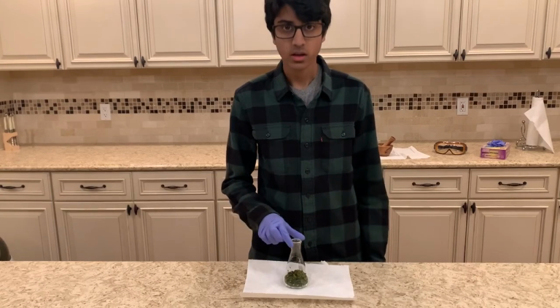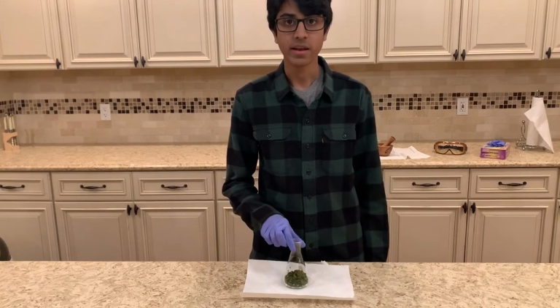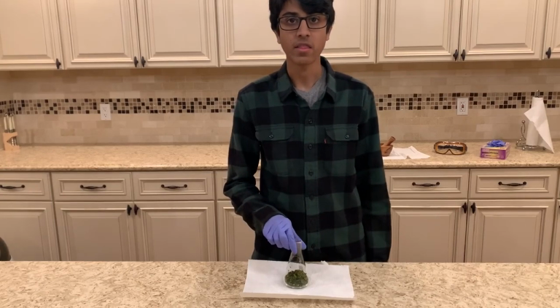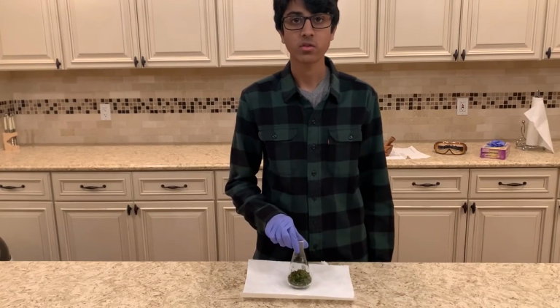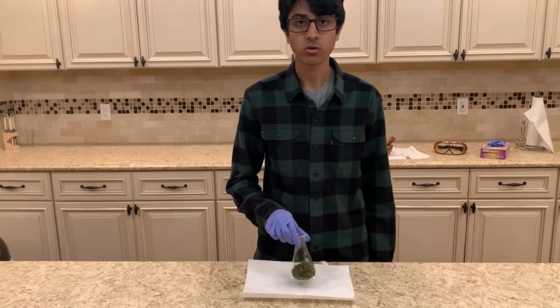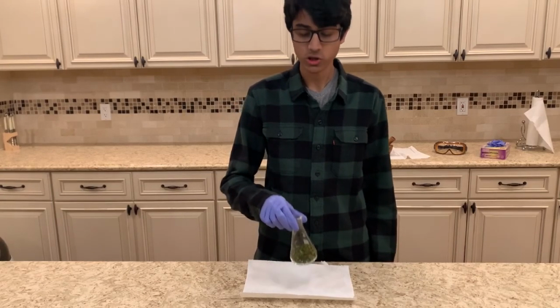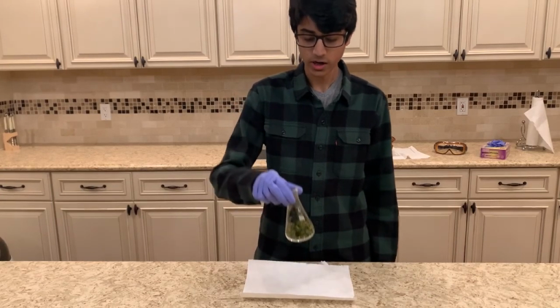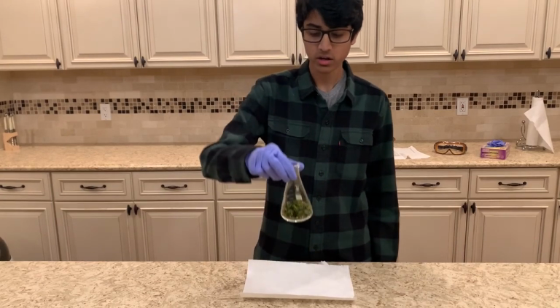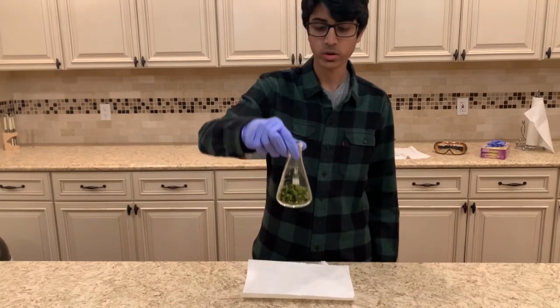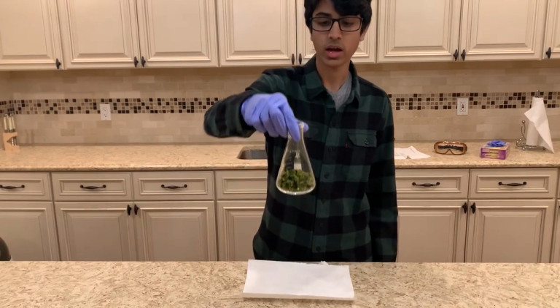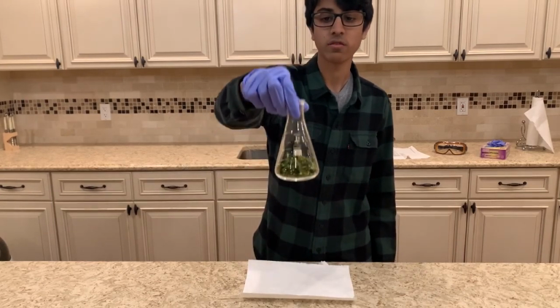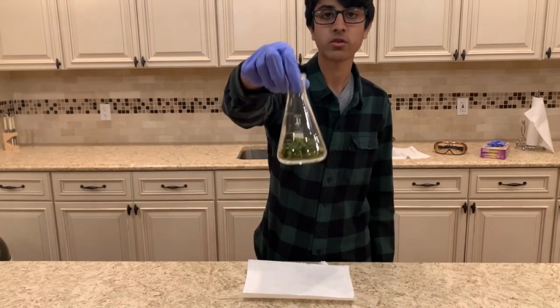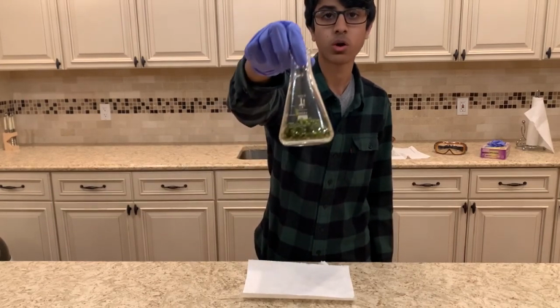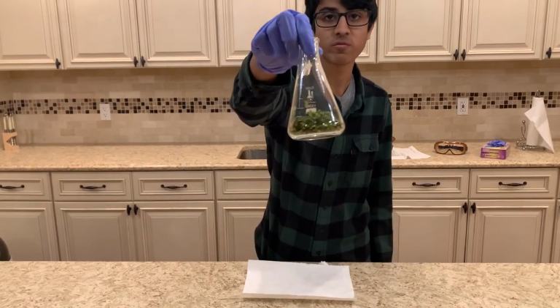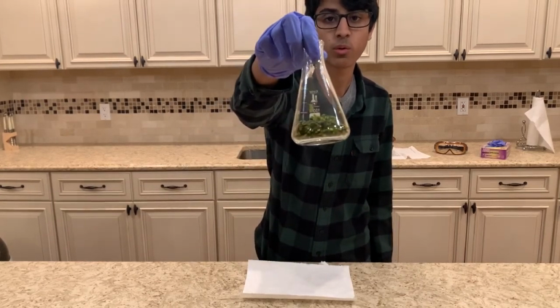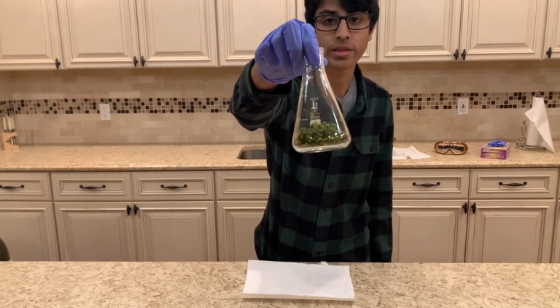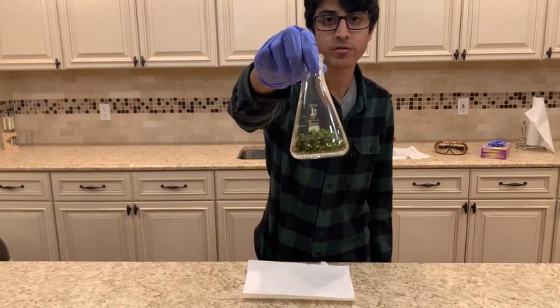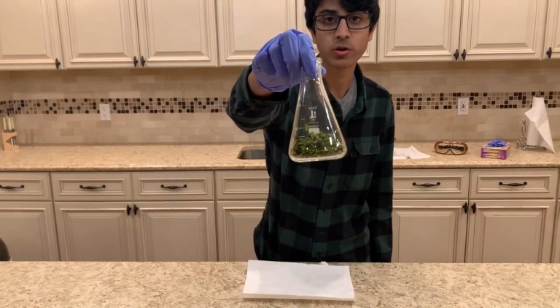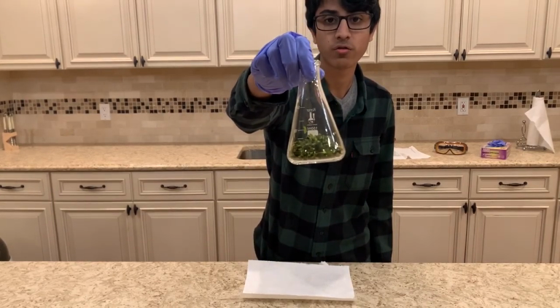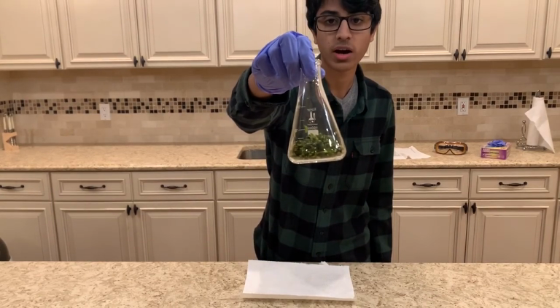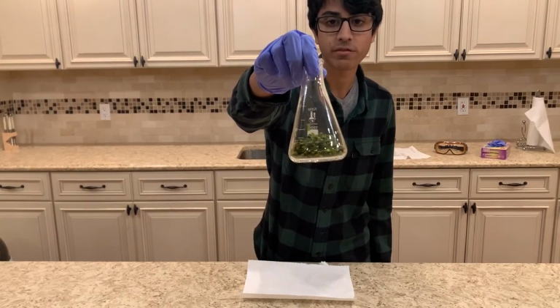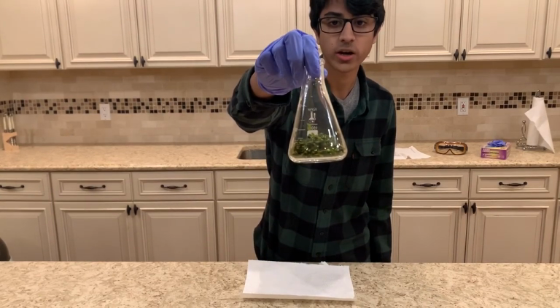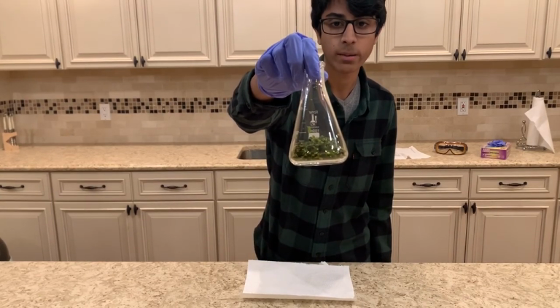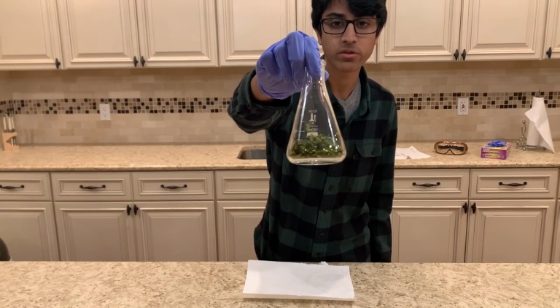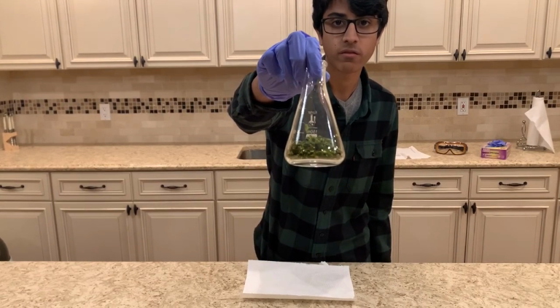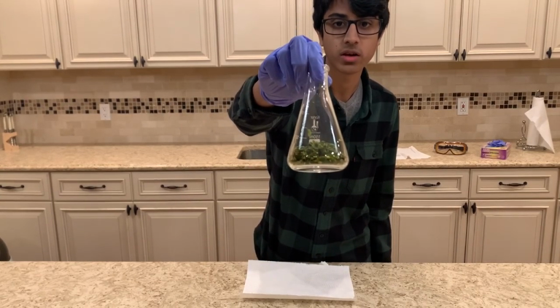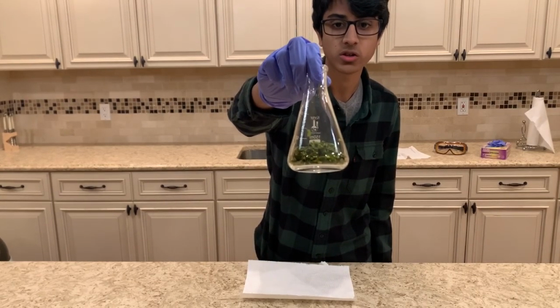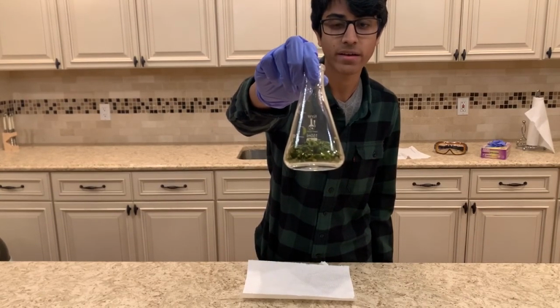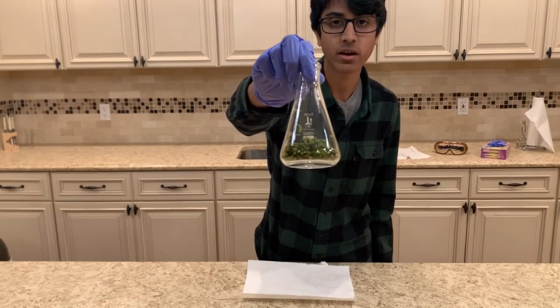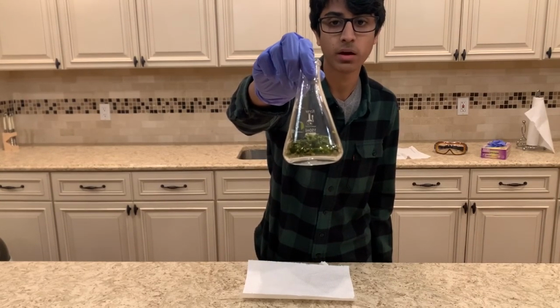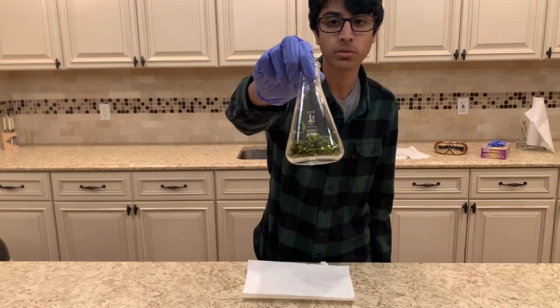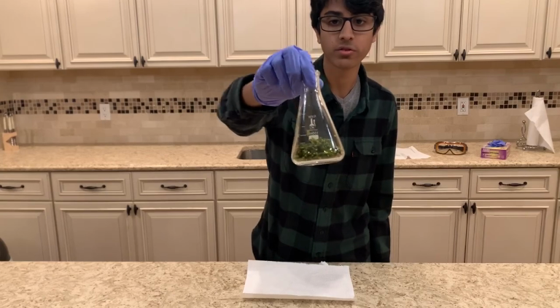Now that it's all dry, we have 12.305 grams of the ground-up peppers.